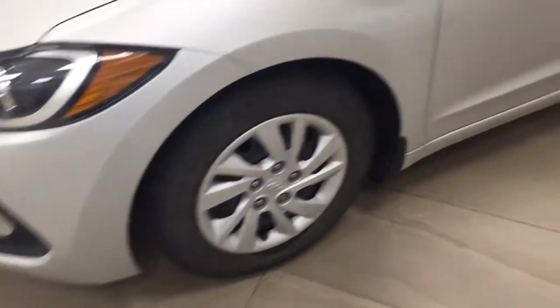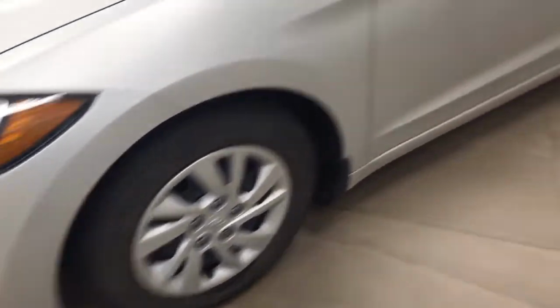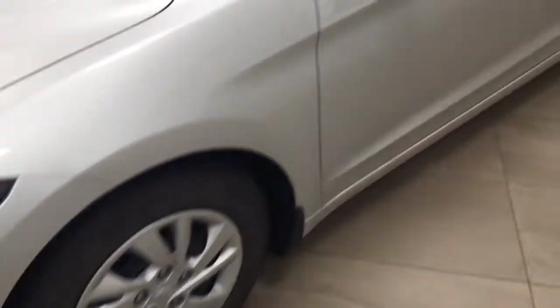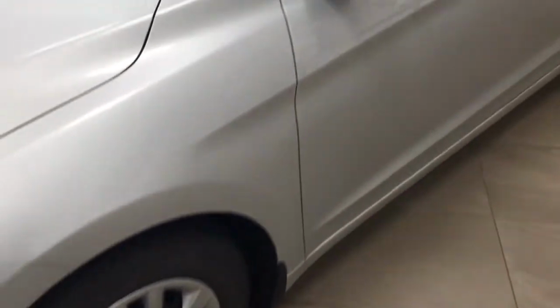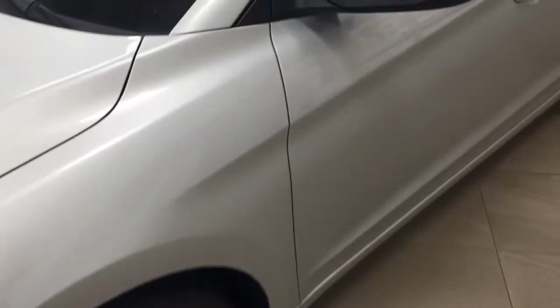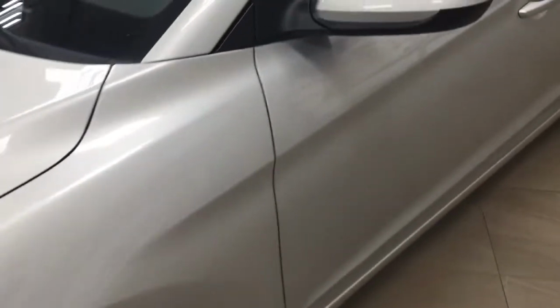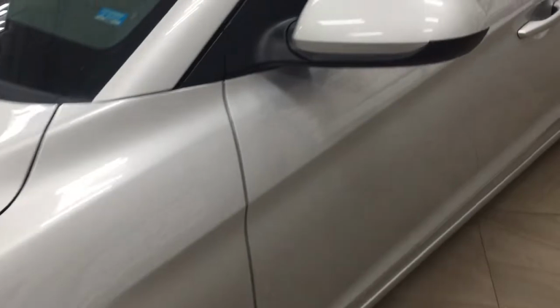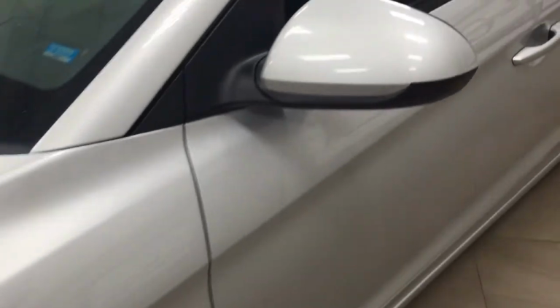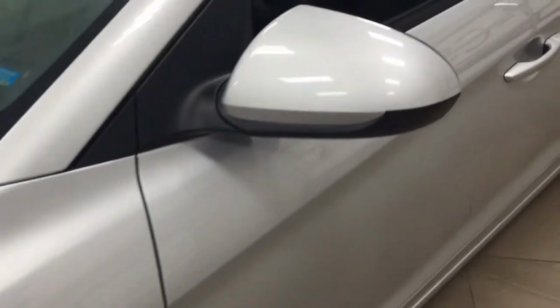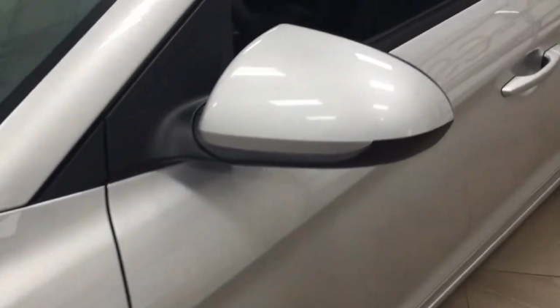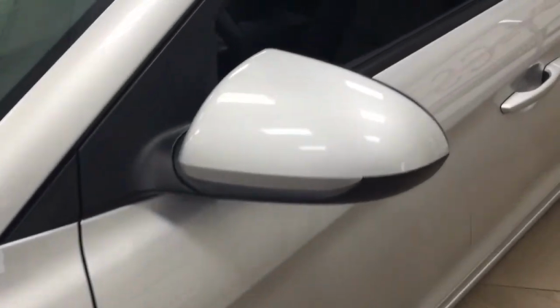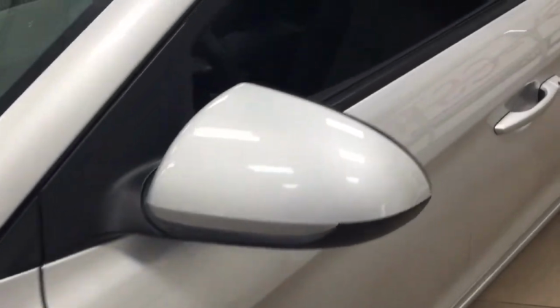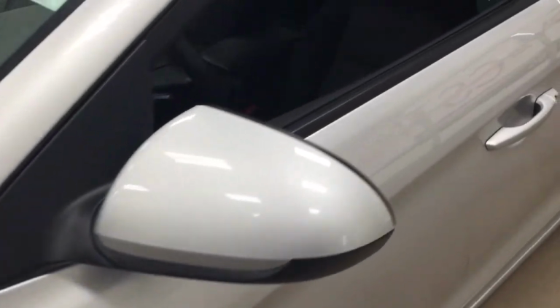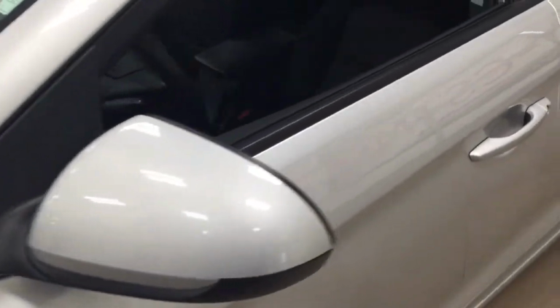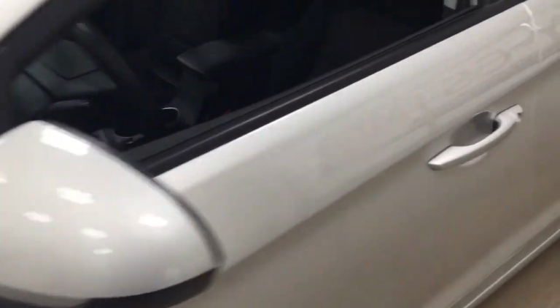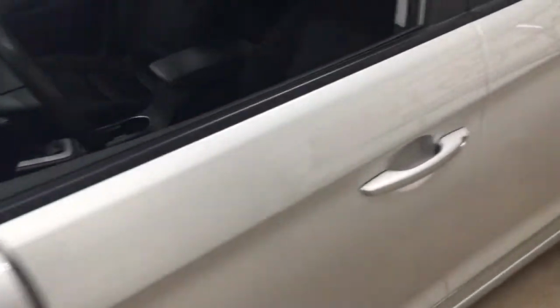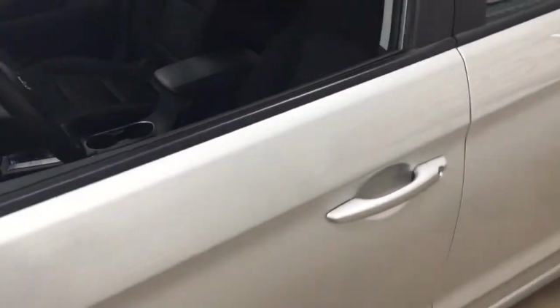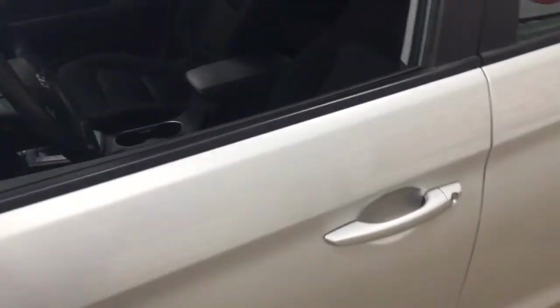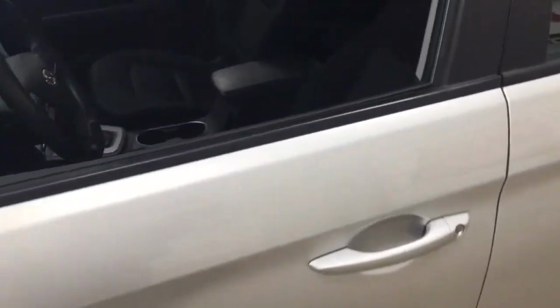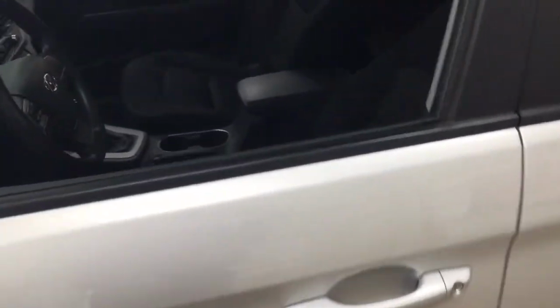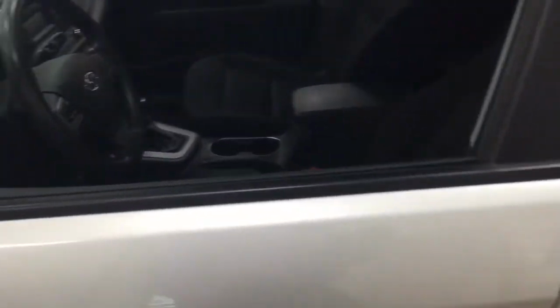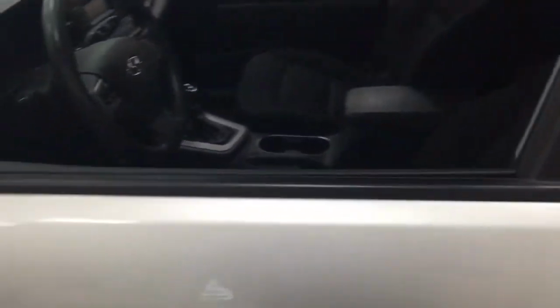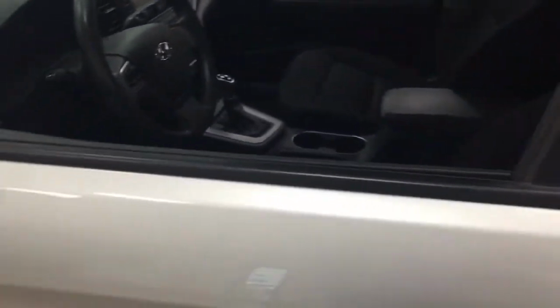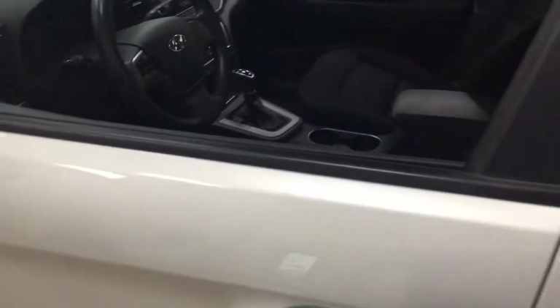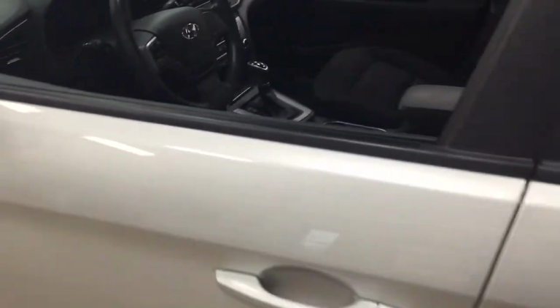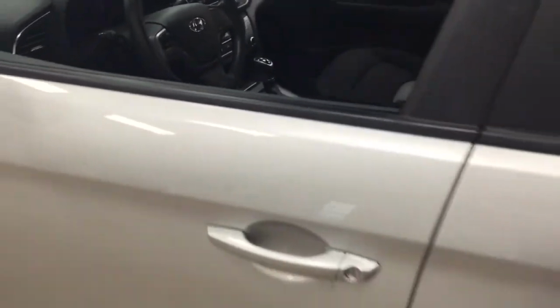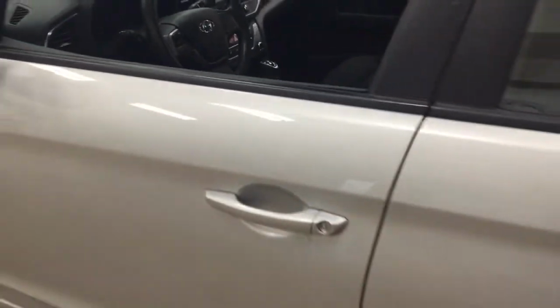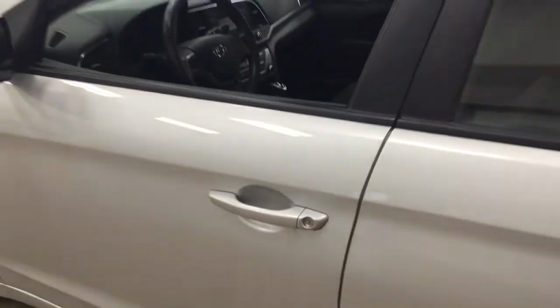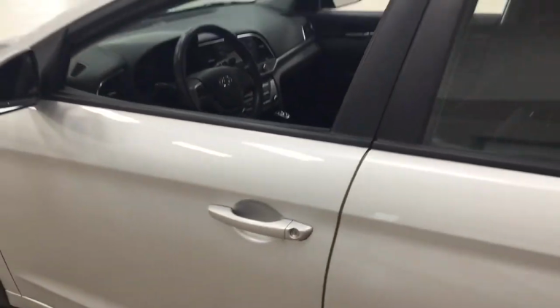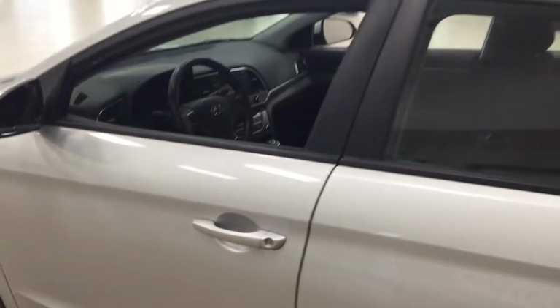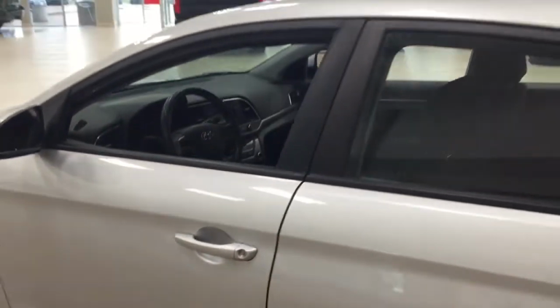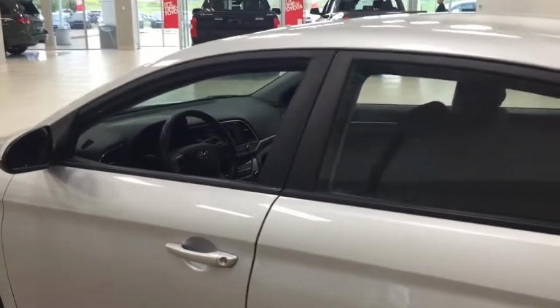You also have your foldable mirrors, and the color we're looking at today is silver.